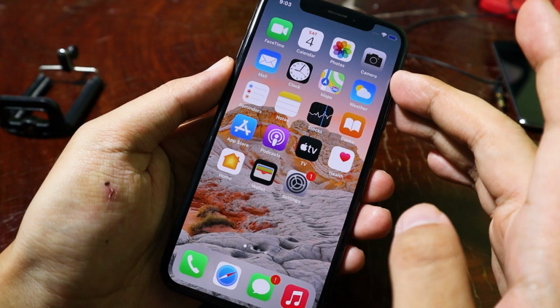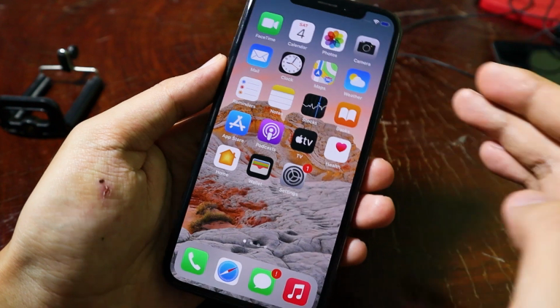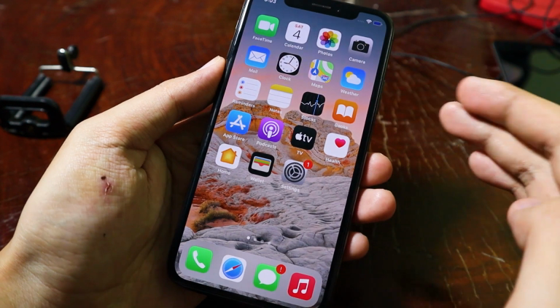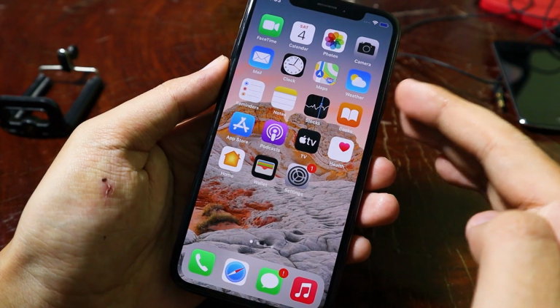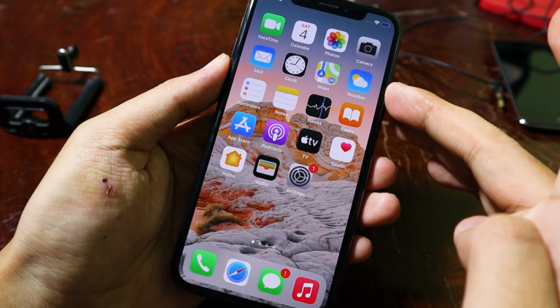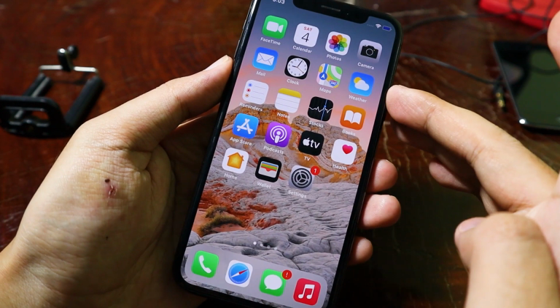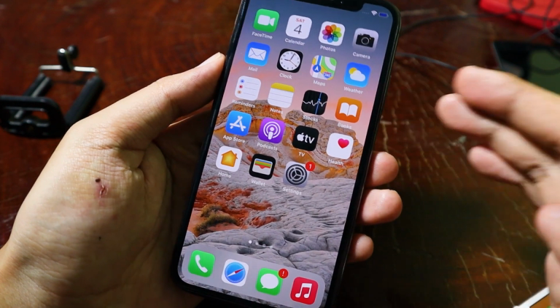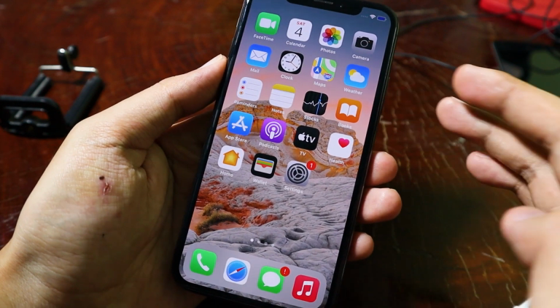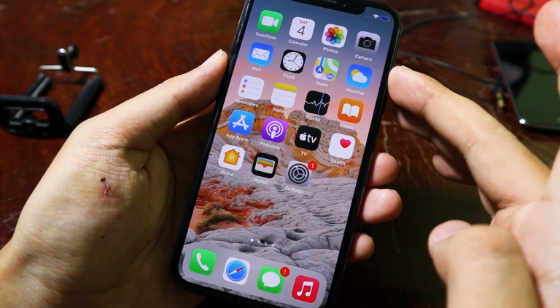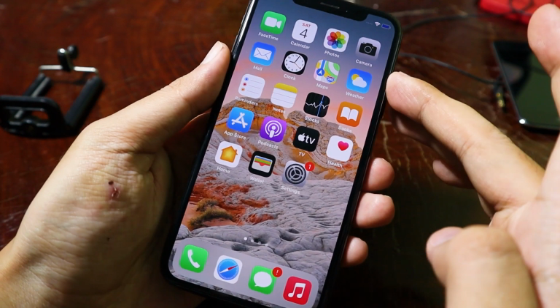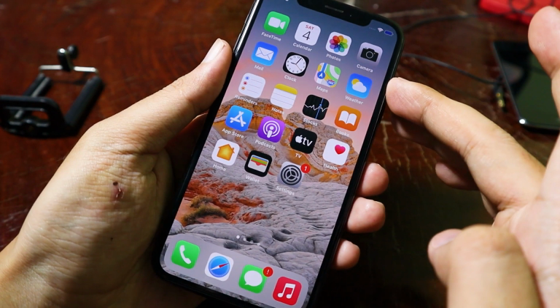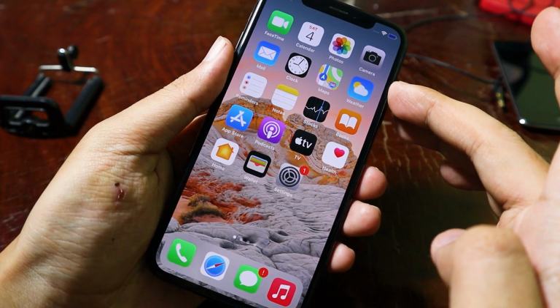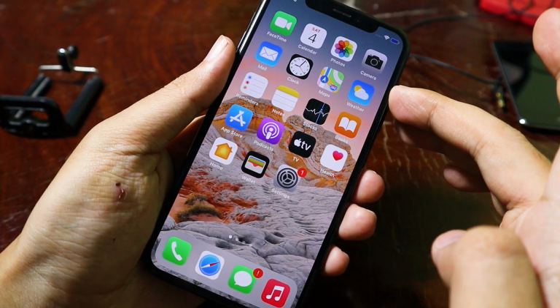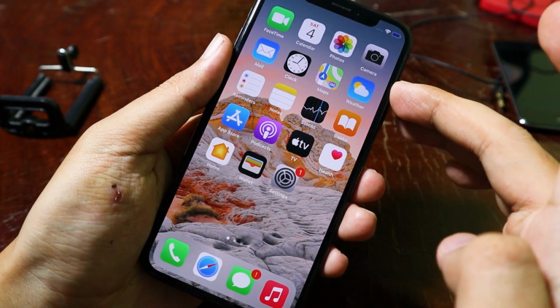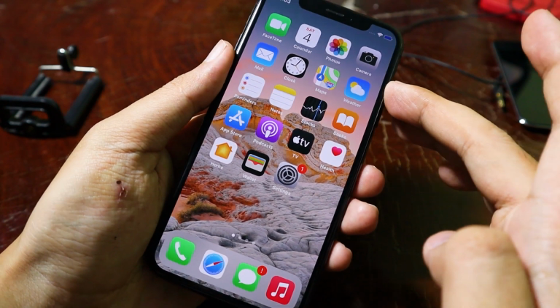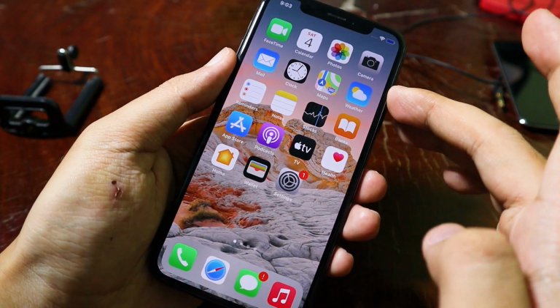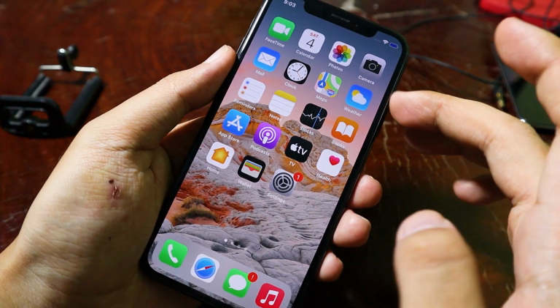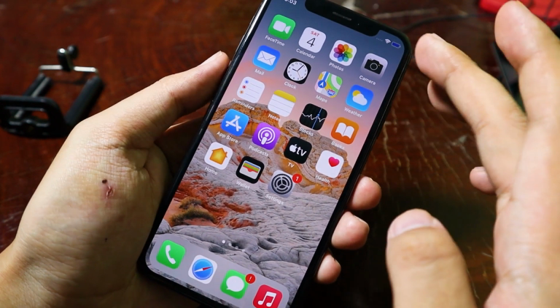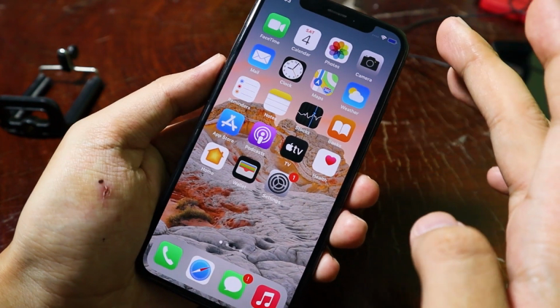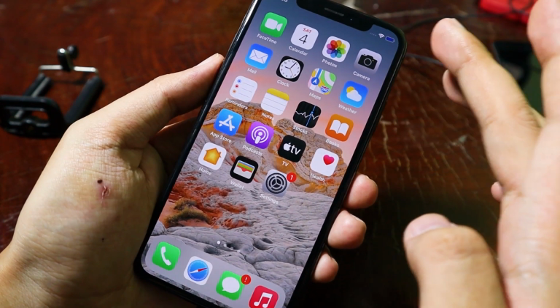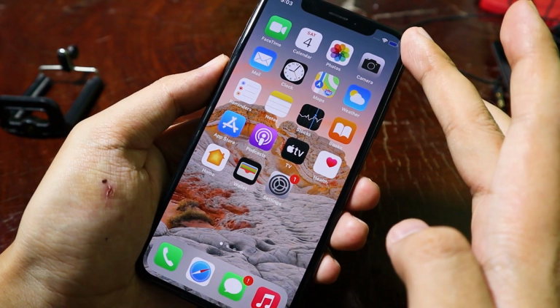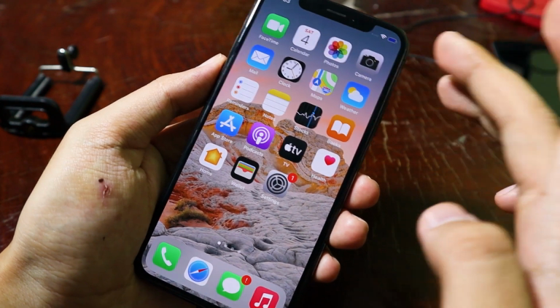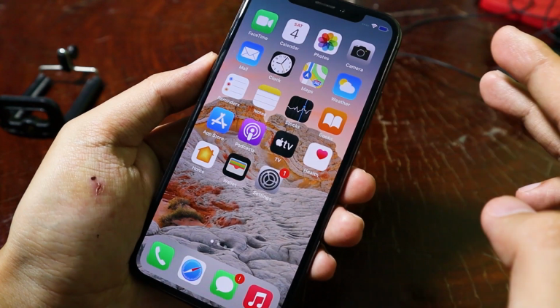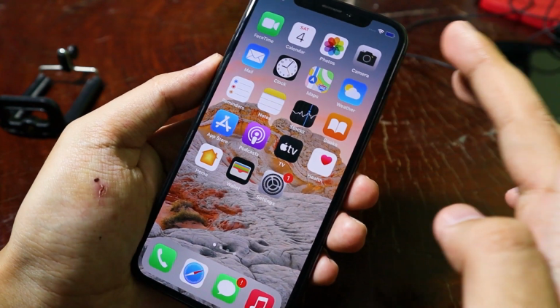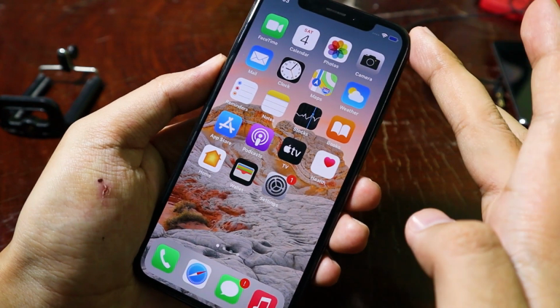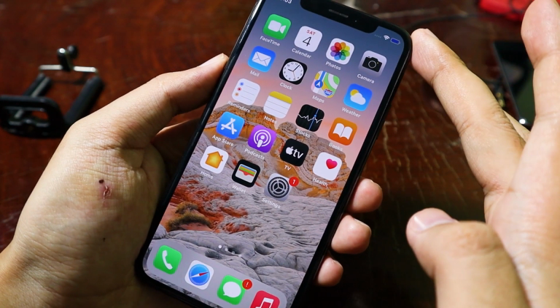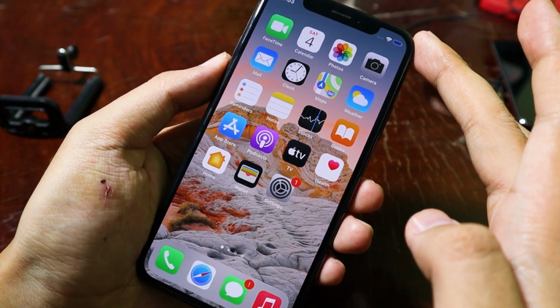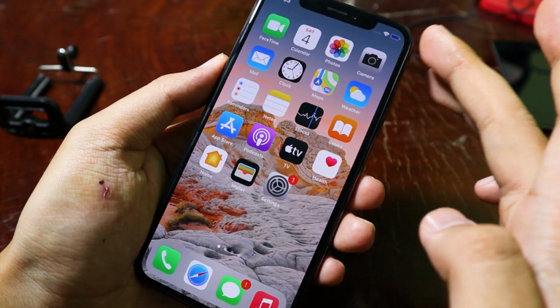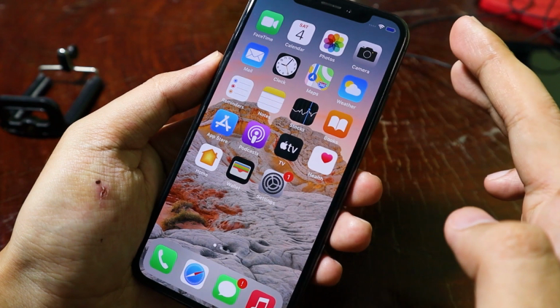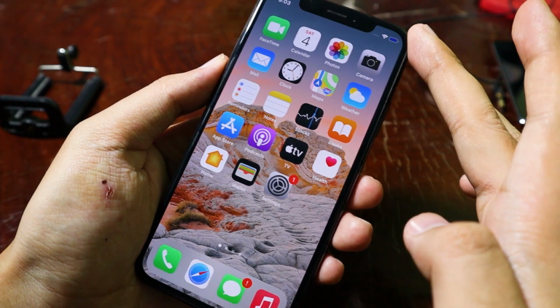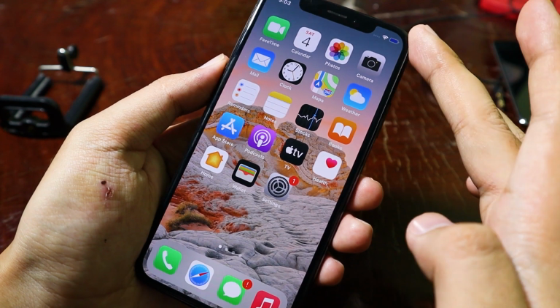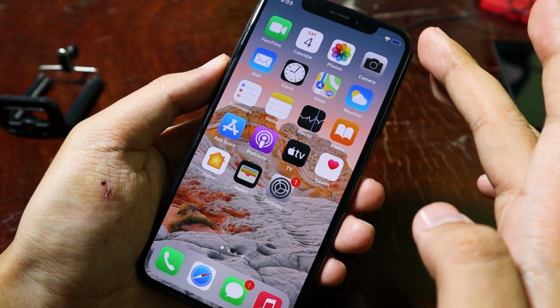Hey guys, today I would like to quickly update a video about the iPhone 8 or the iPhone 8 Plus.